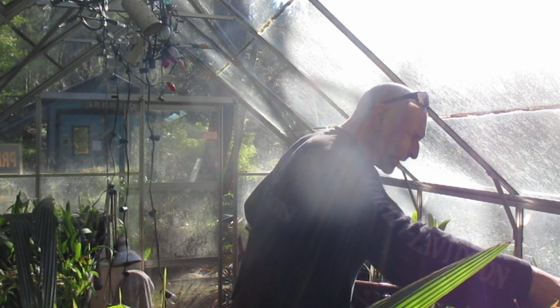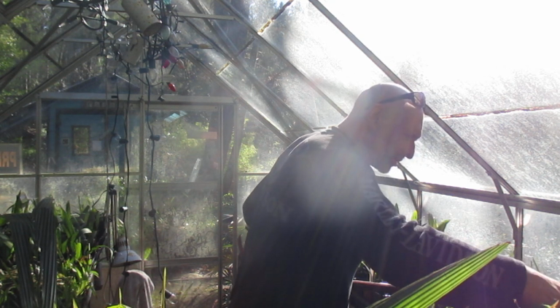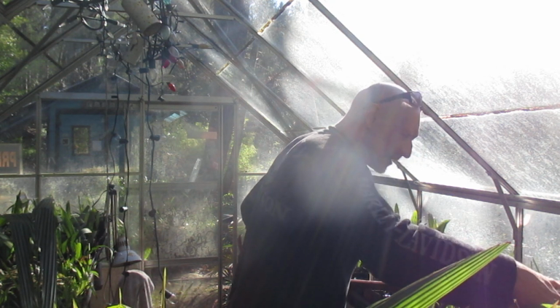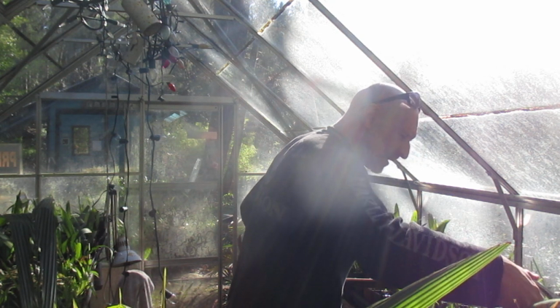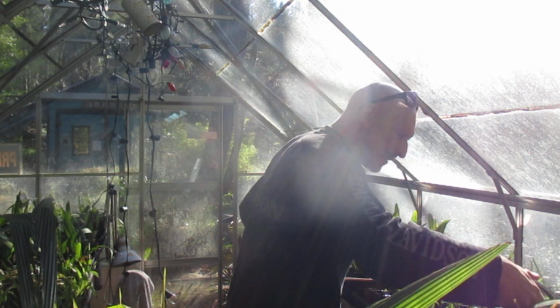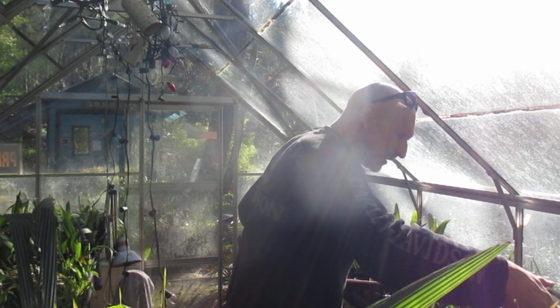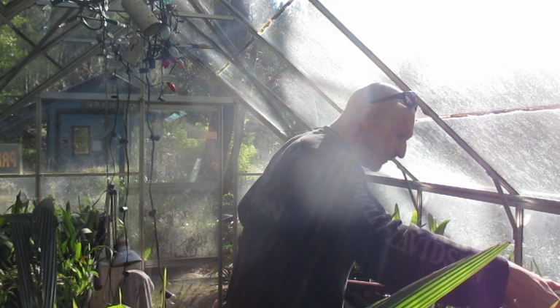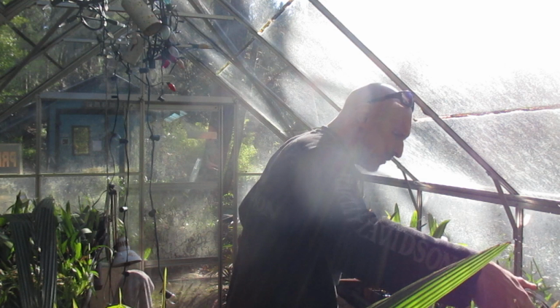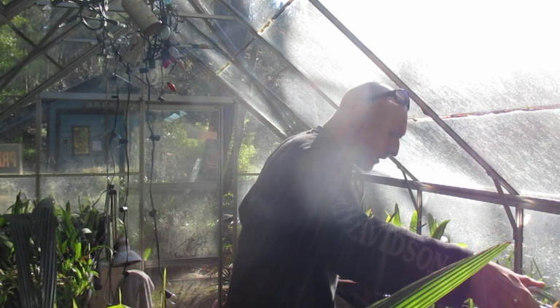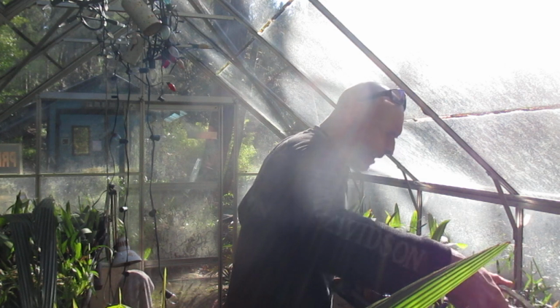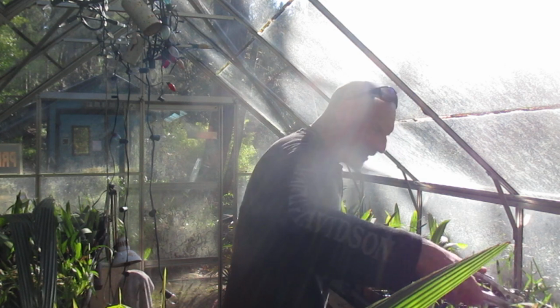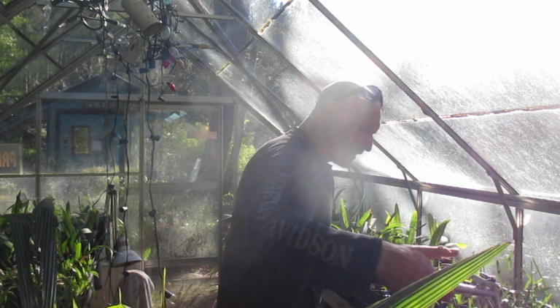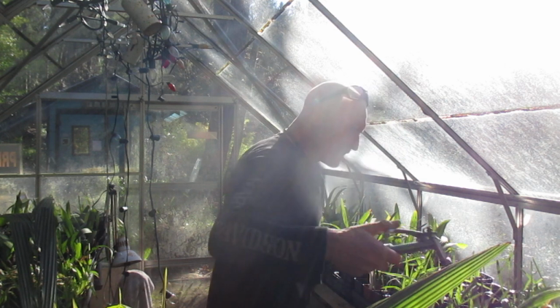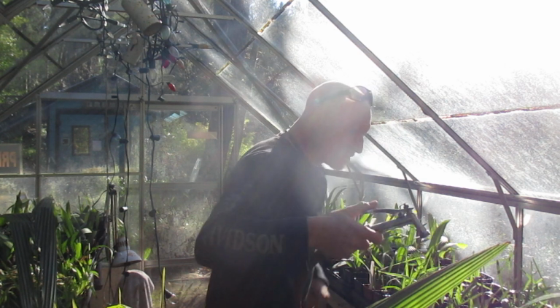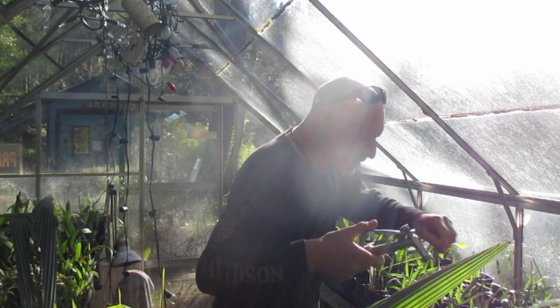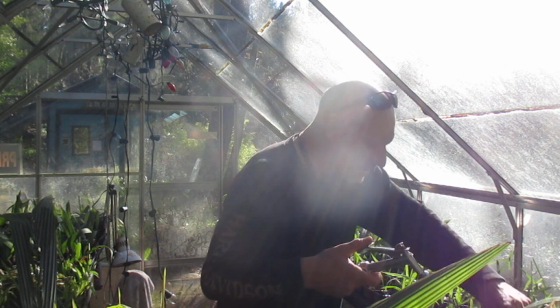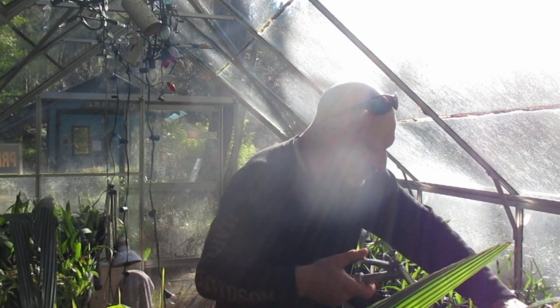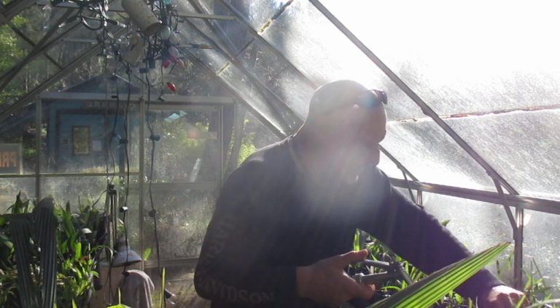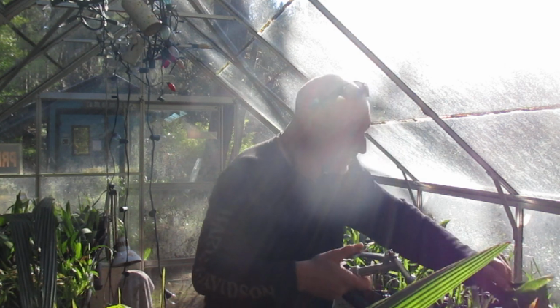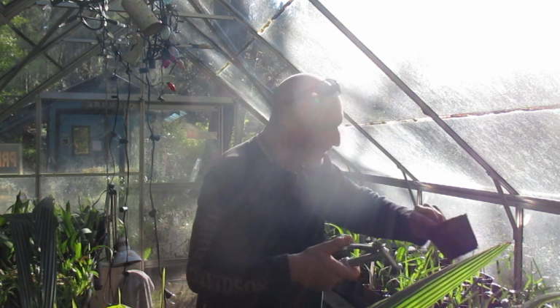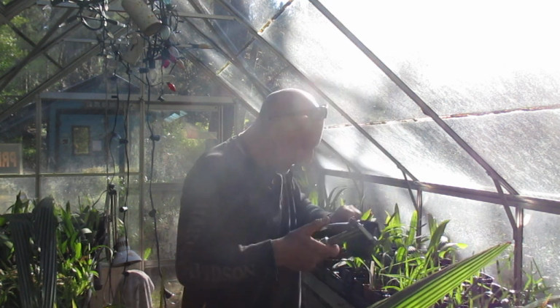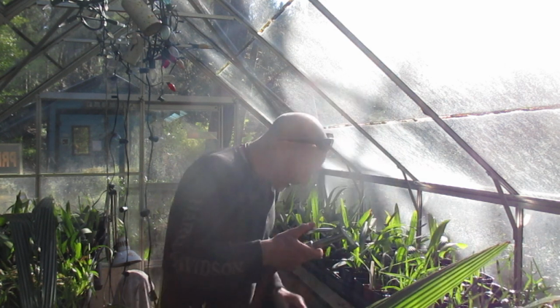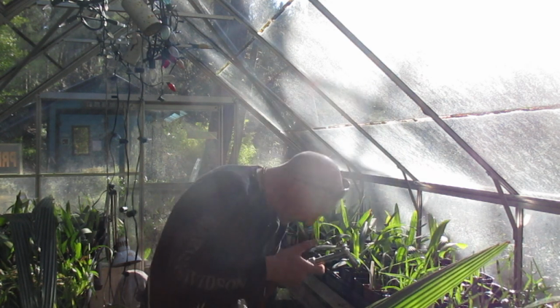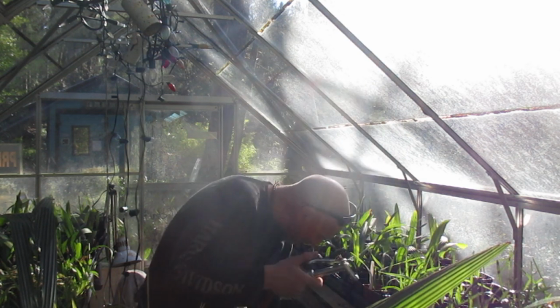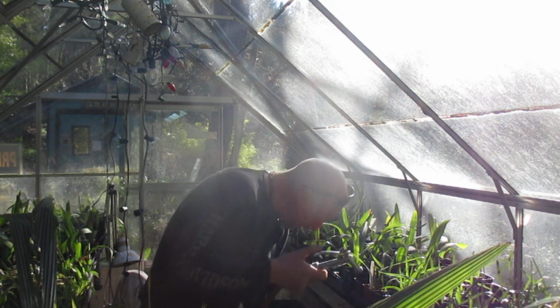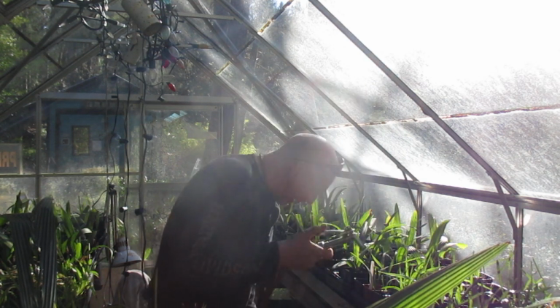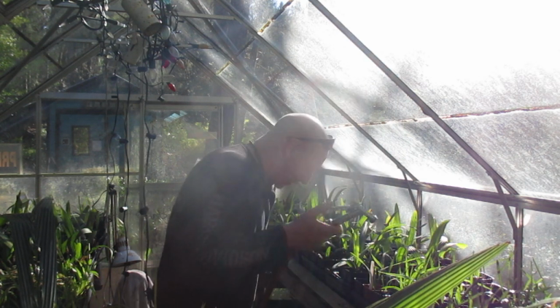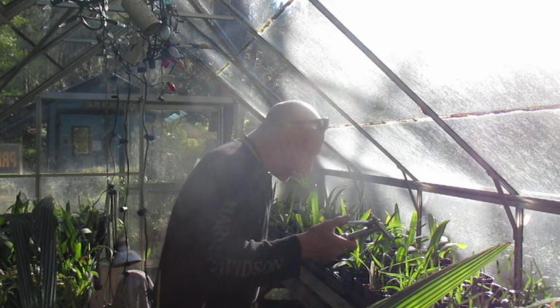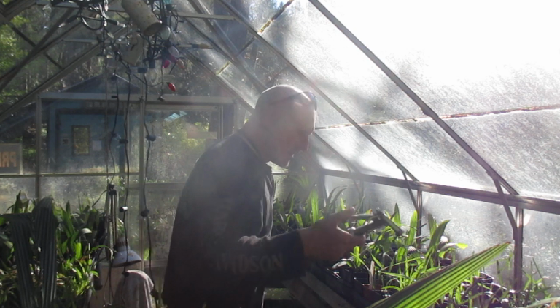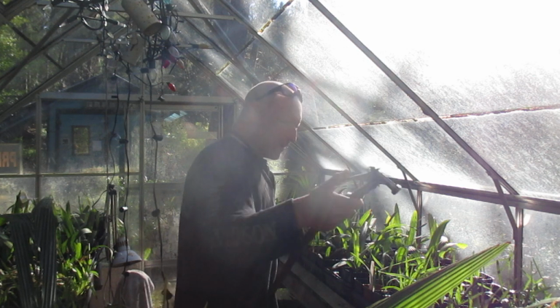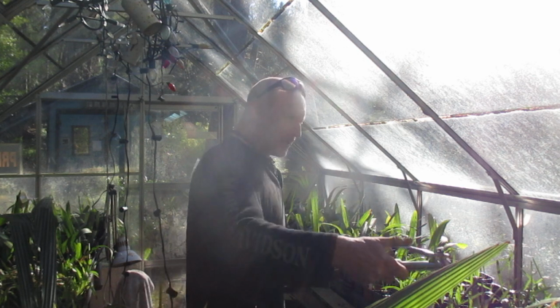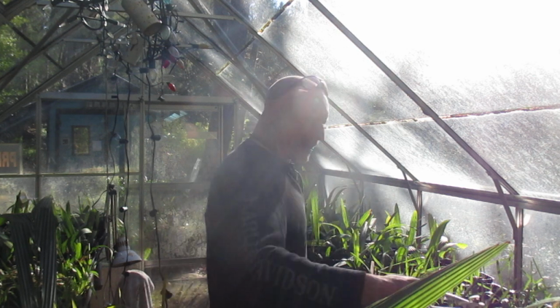Man, these are dry. So I'm giving them a good little flood water here and they should be good to go. There's one with nothing in it, so that's going to go down into that bin right there.